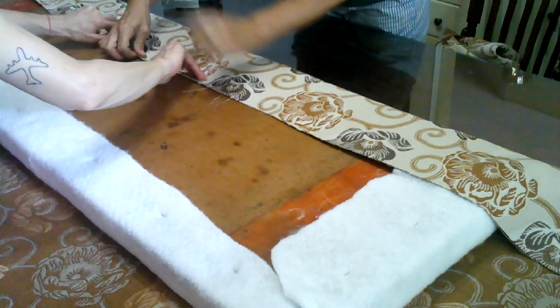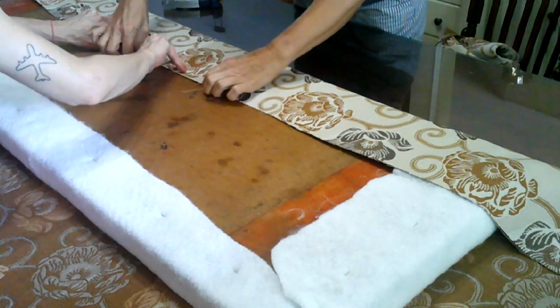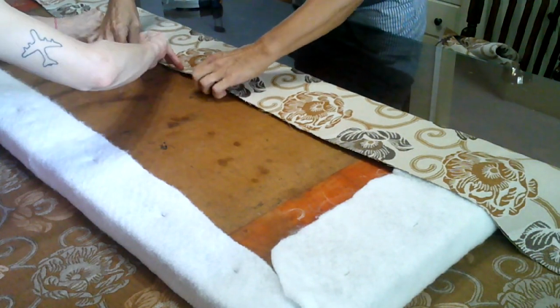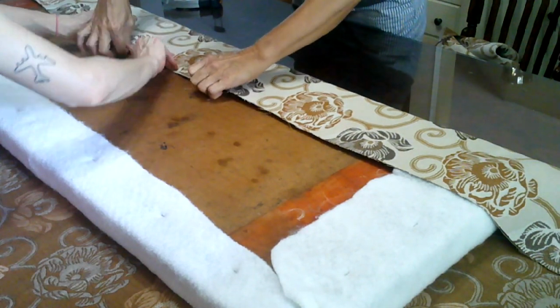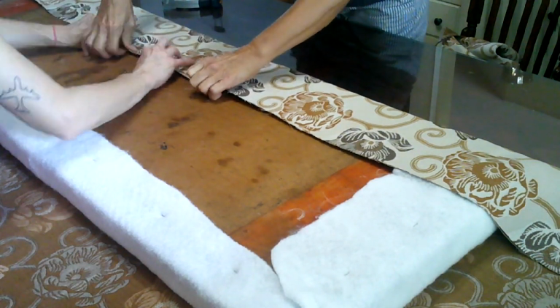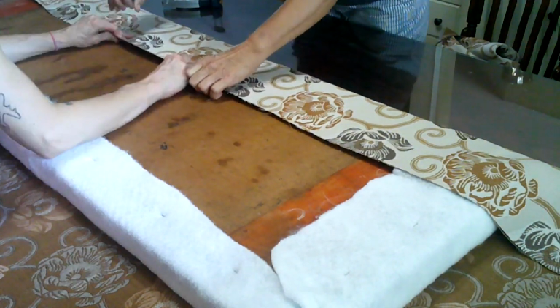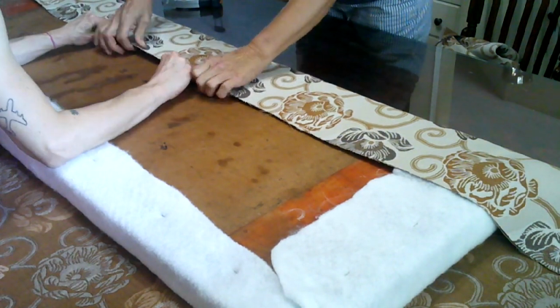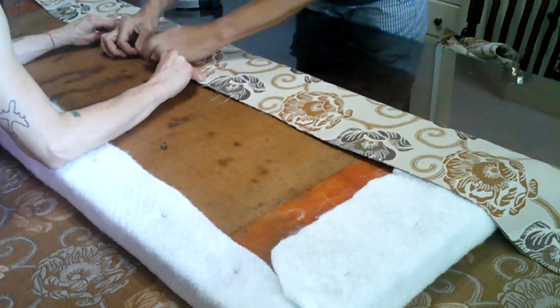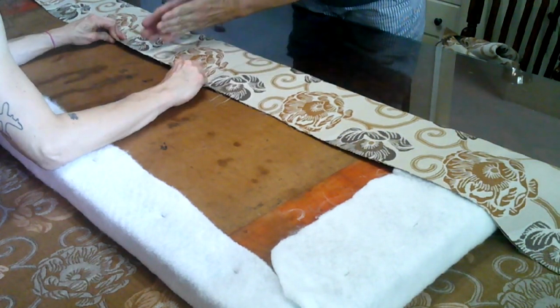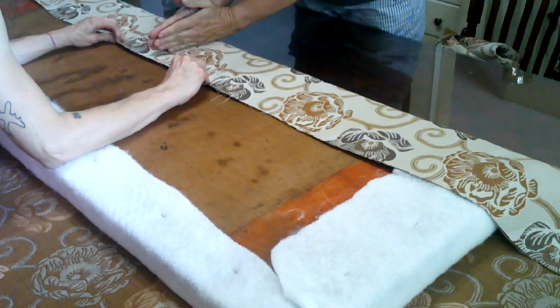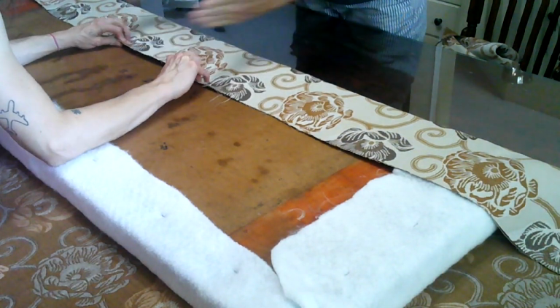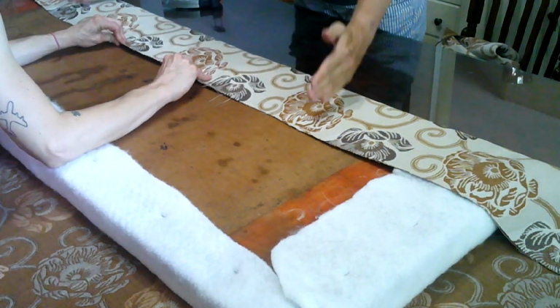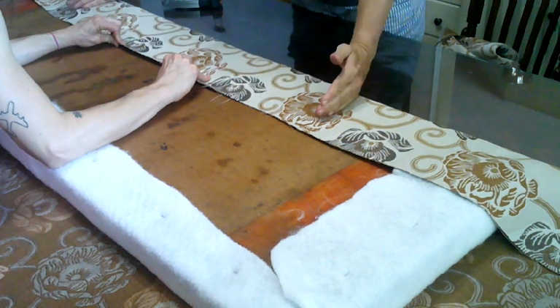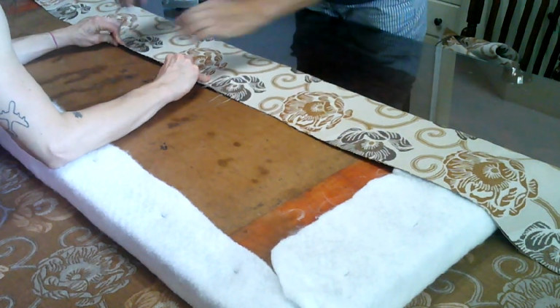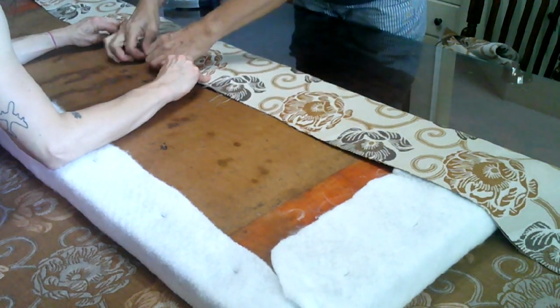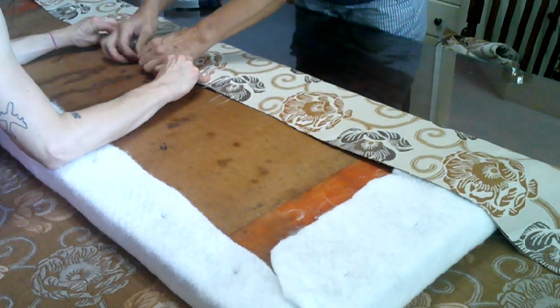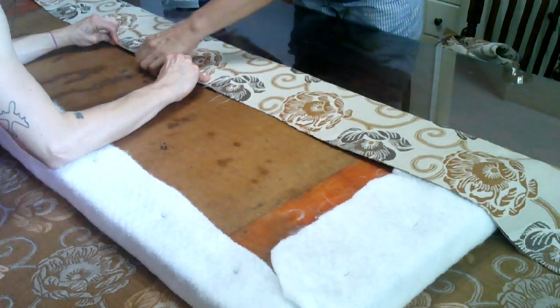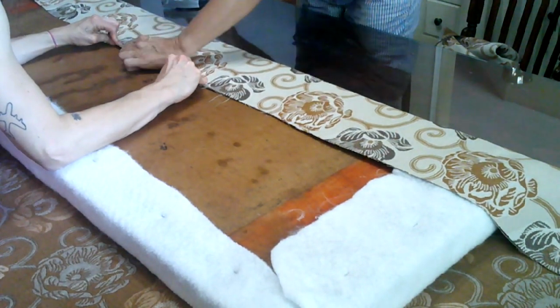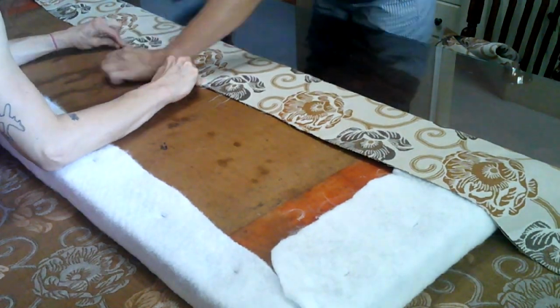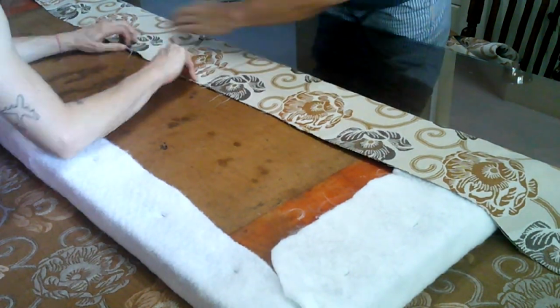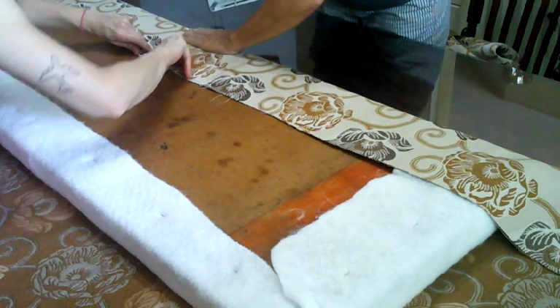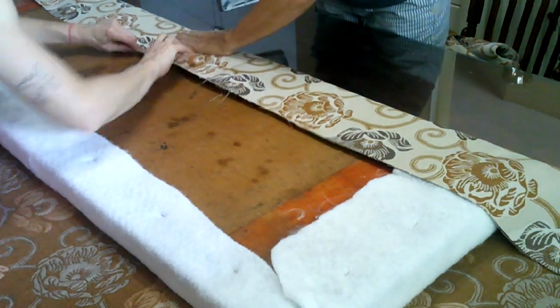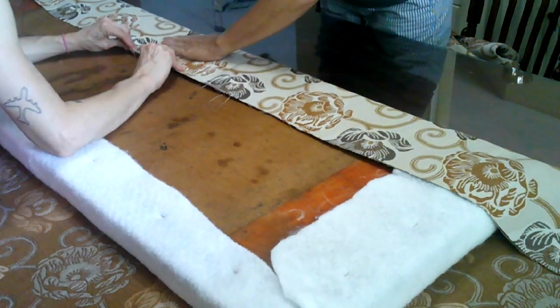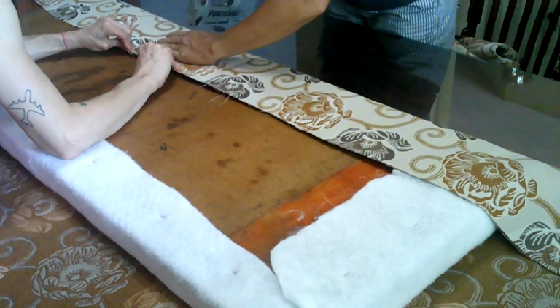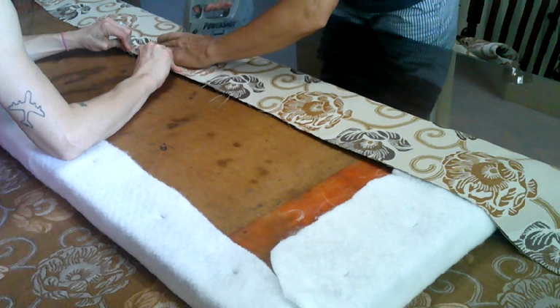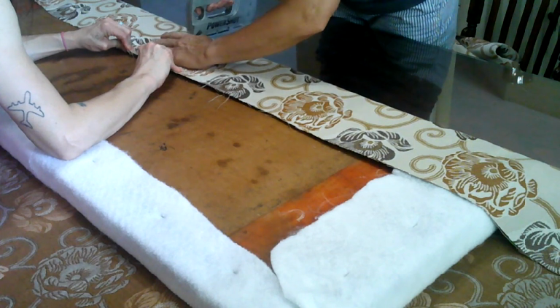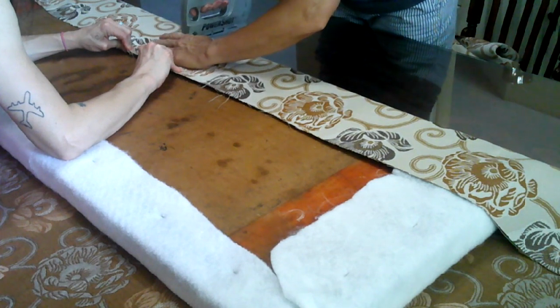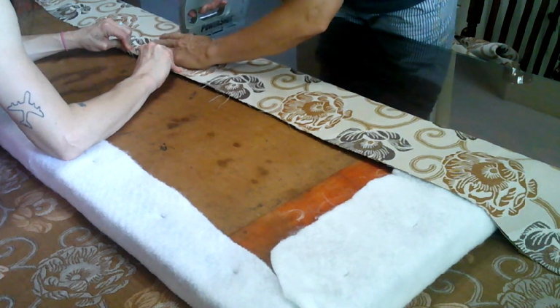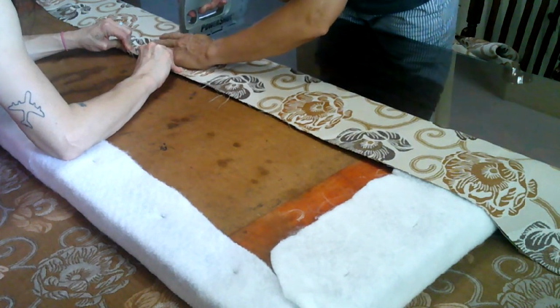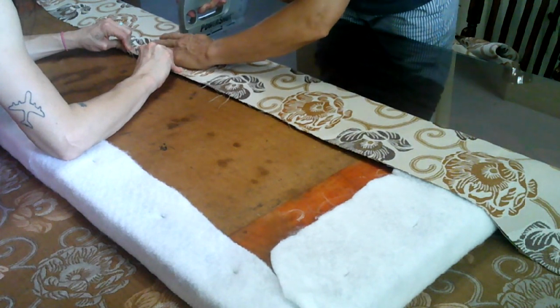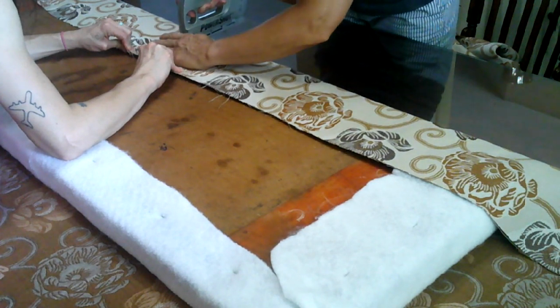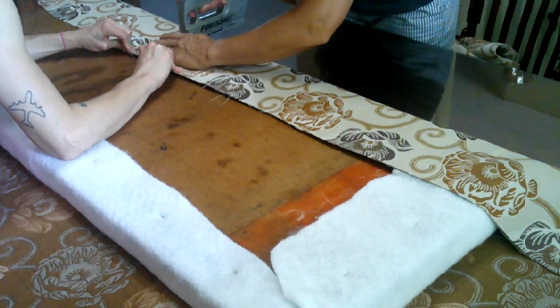When stapling the fabric to your board, work from the middle outward.